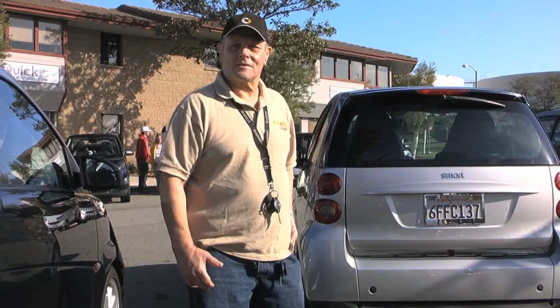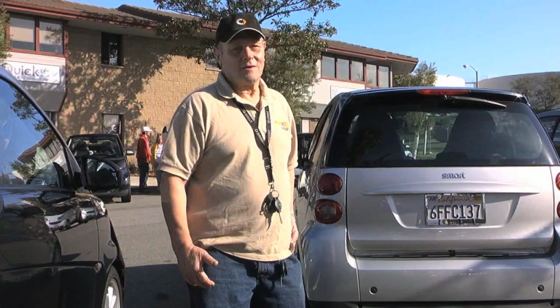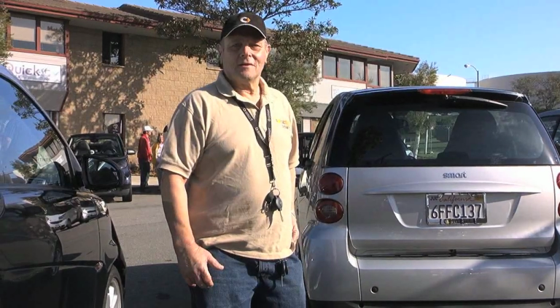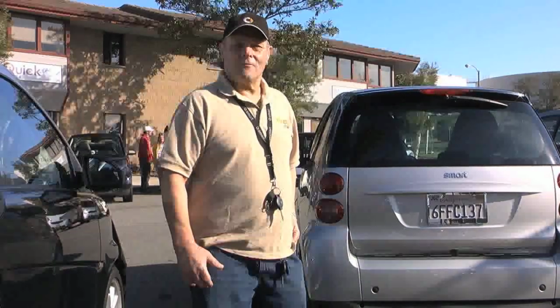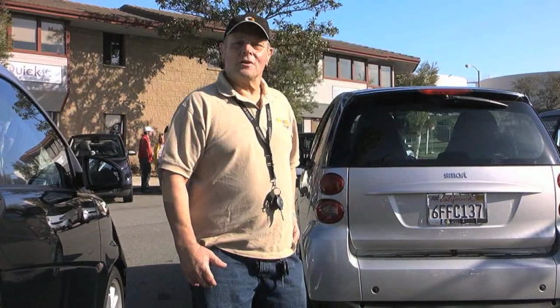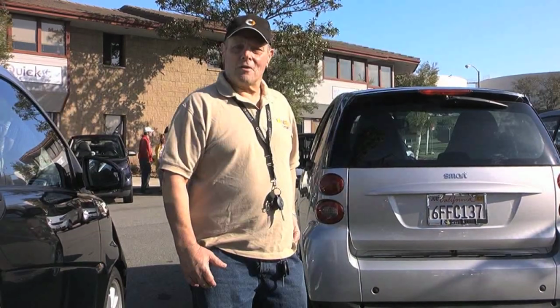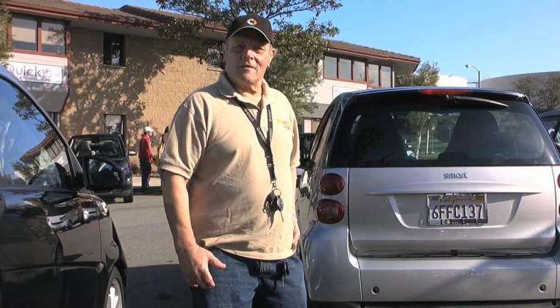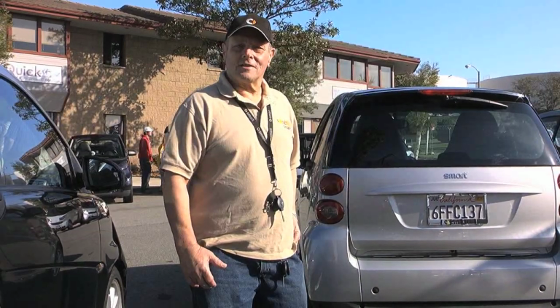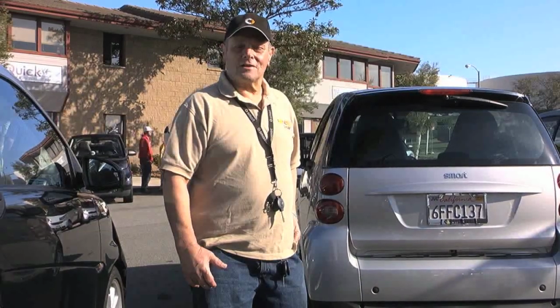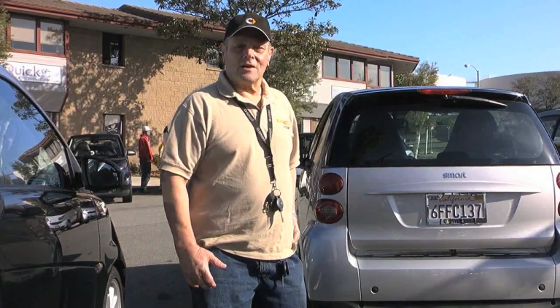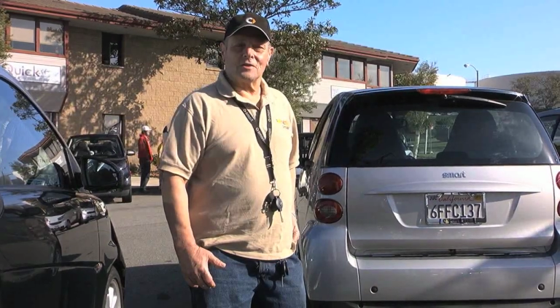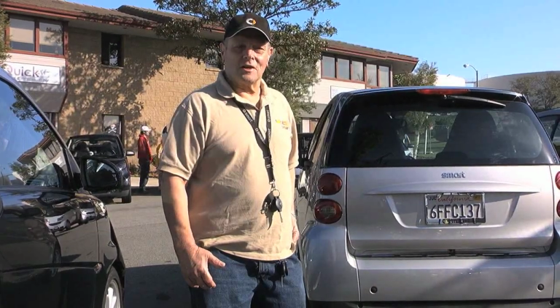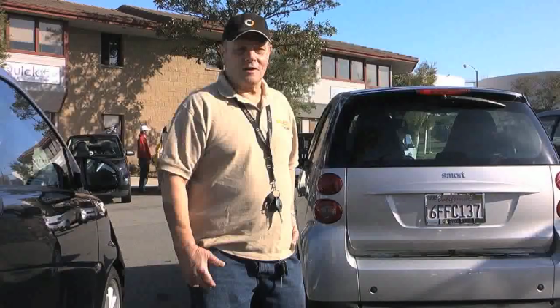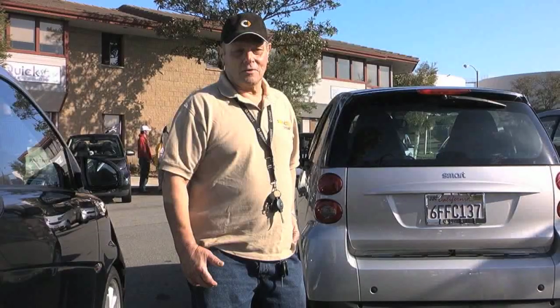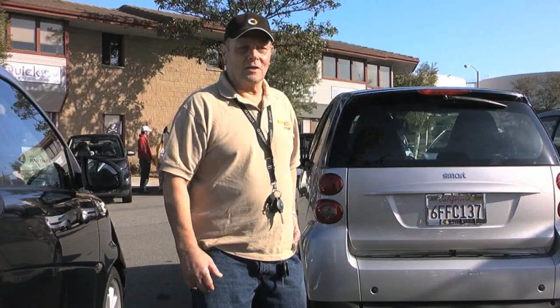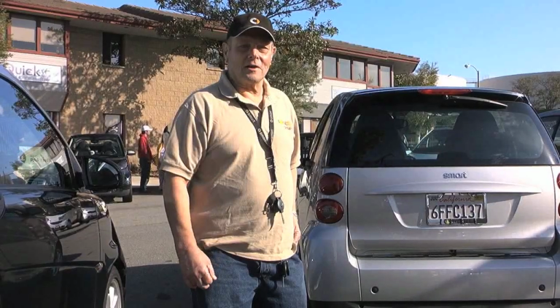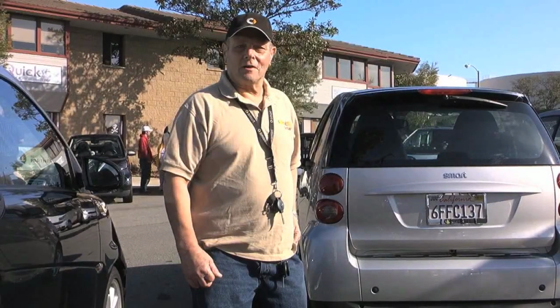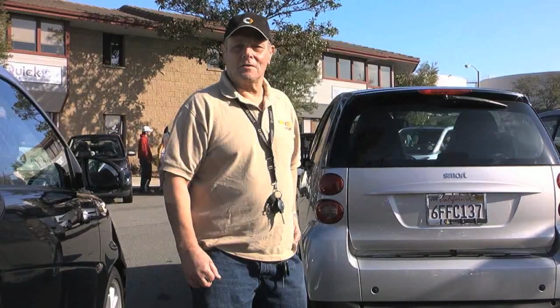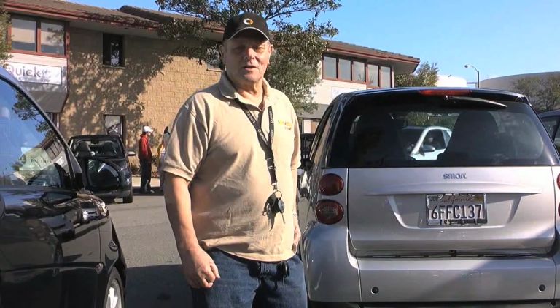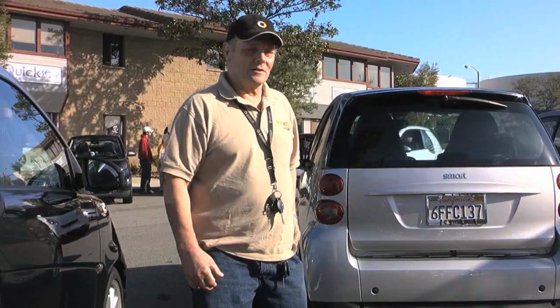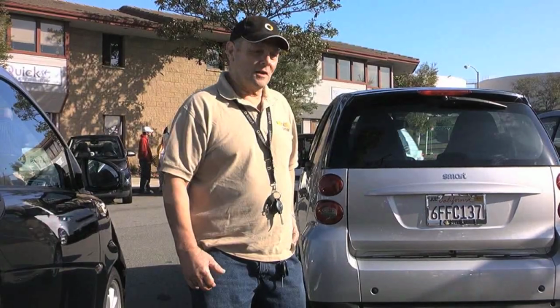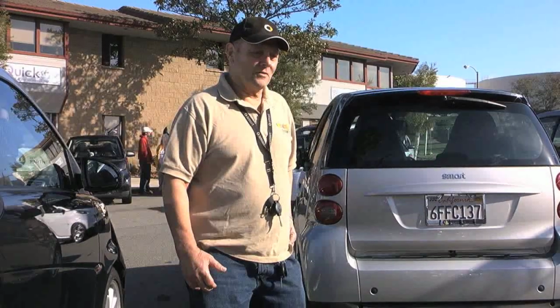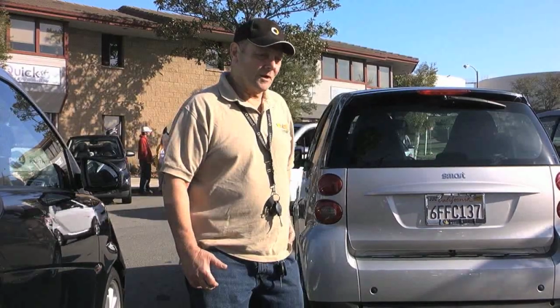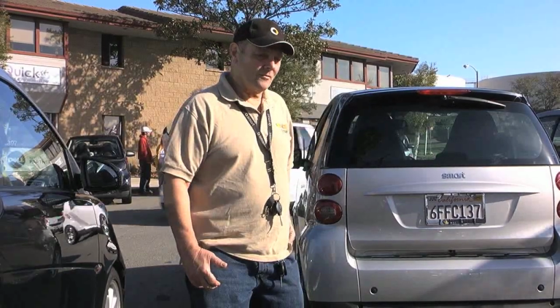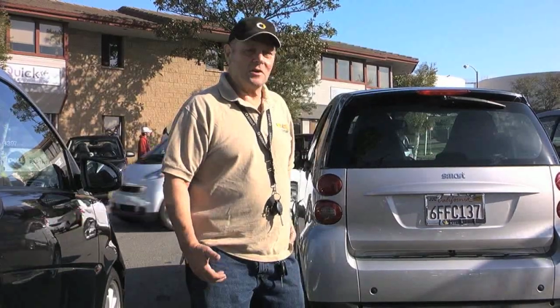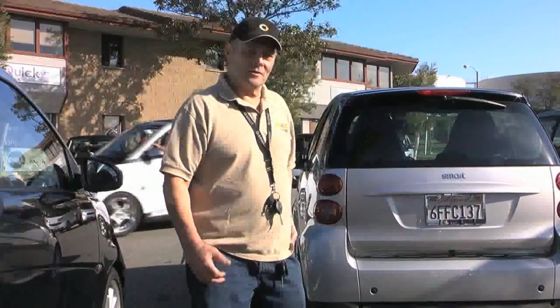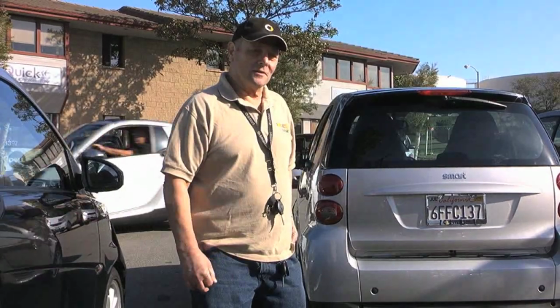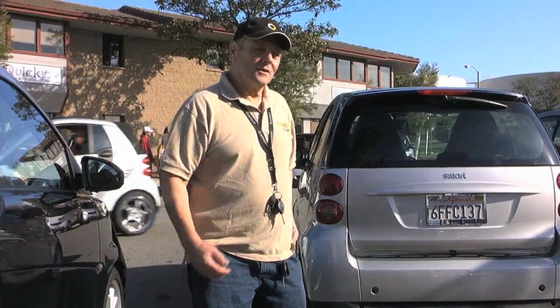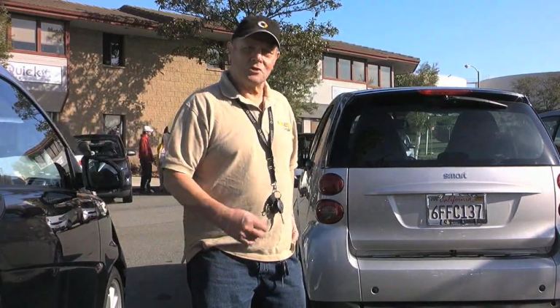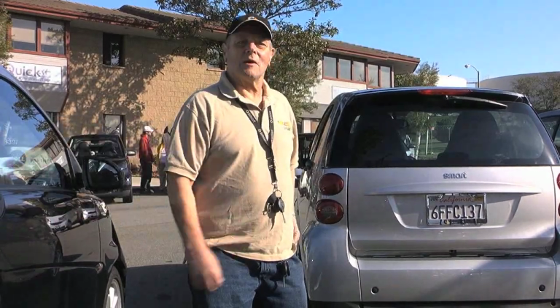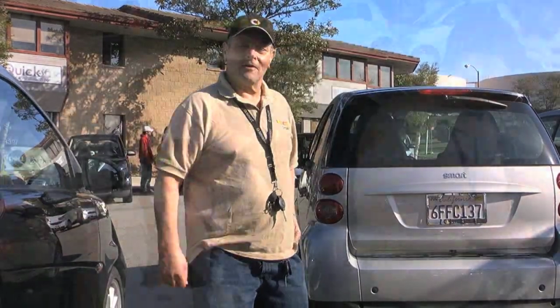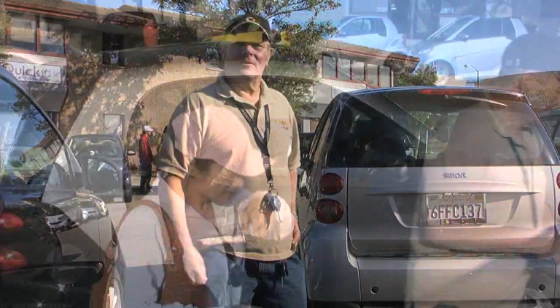It's fun to drive — that's all I can say. I own a lot of cars, and I have many in my fleet, and this is my favorite.